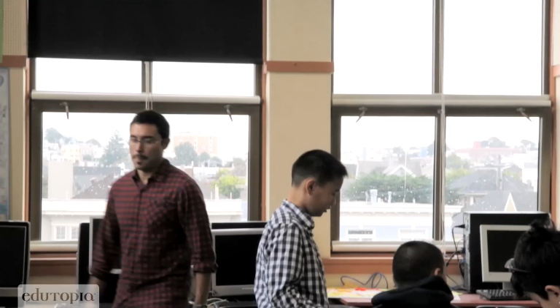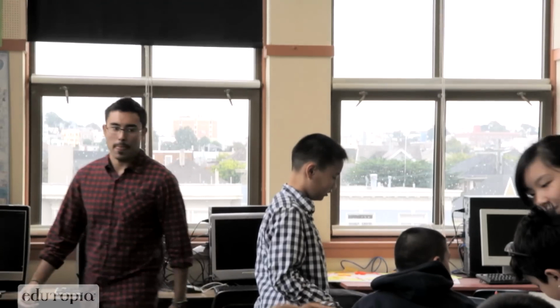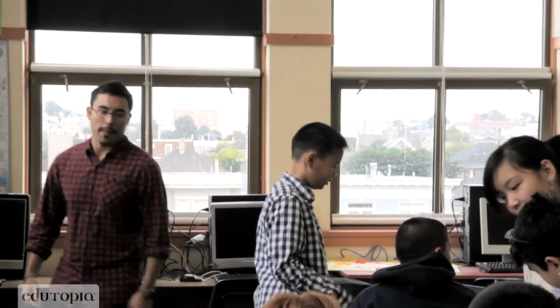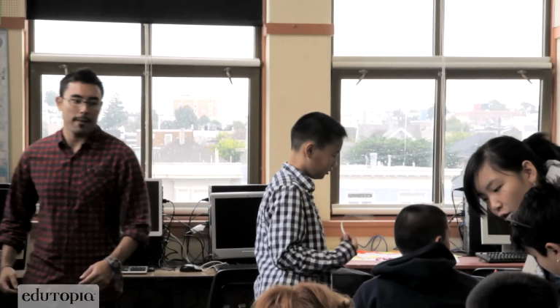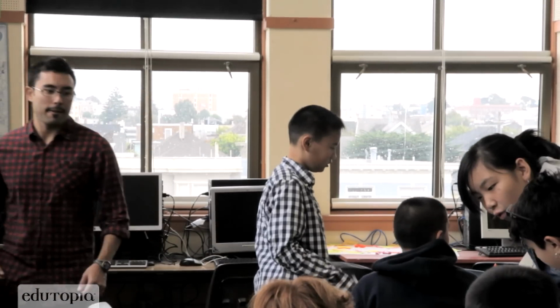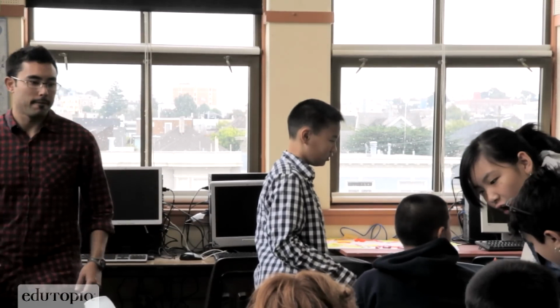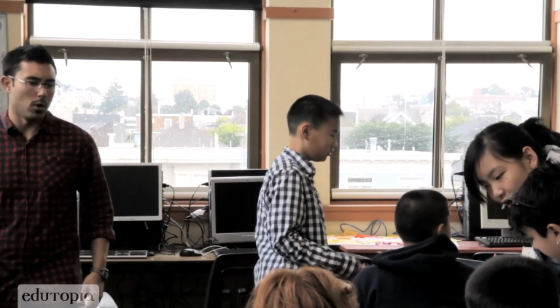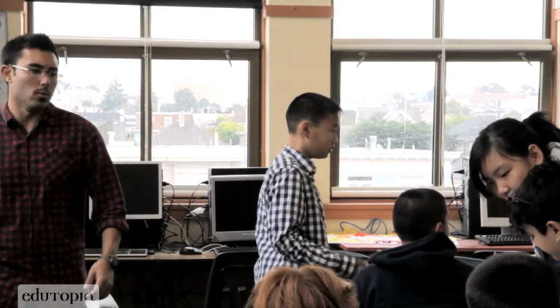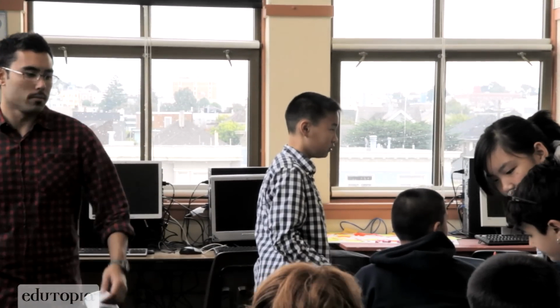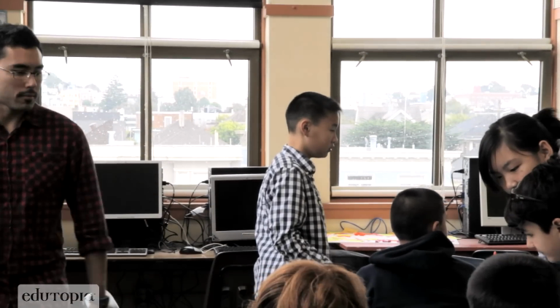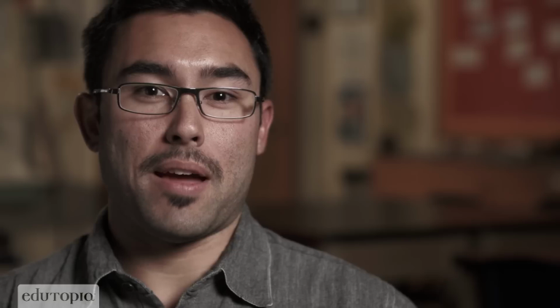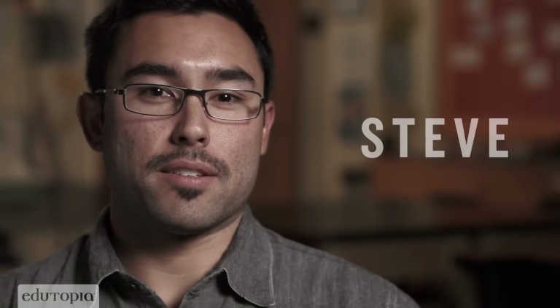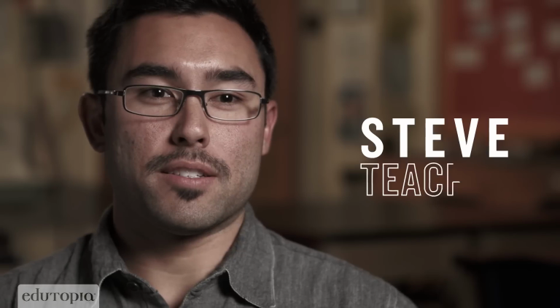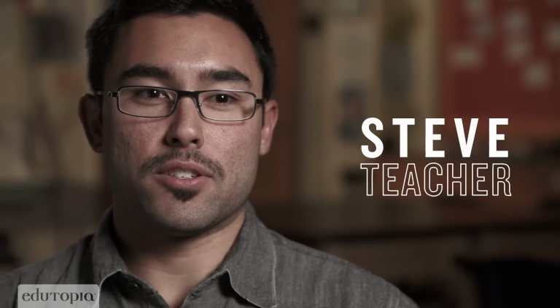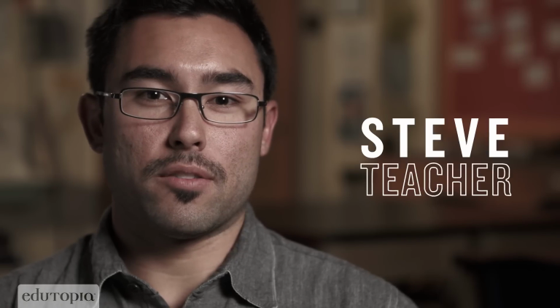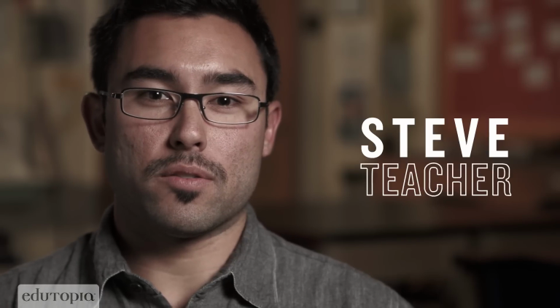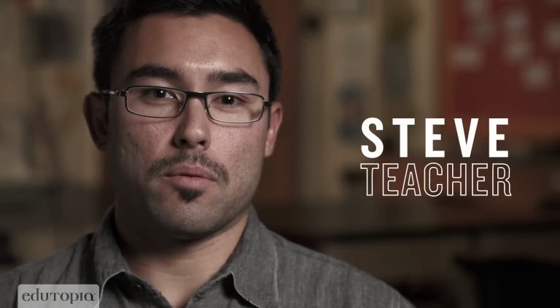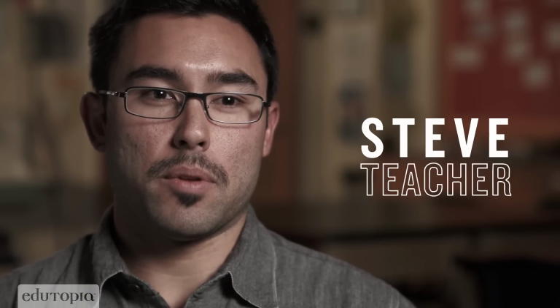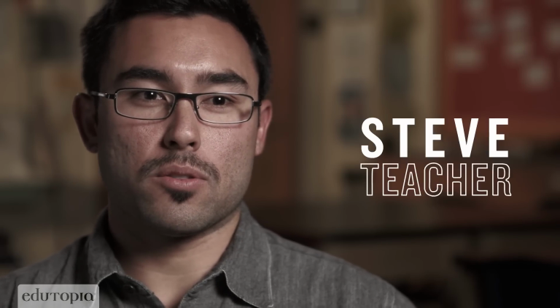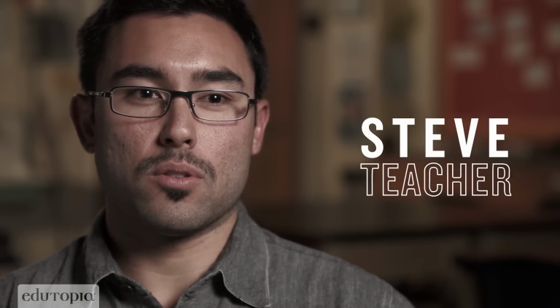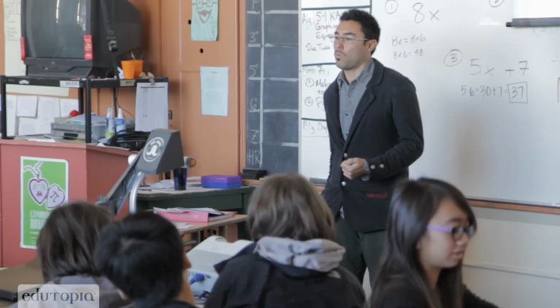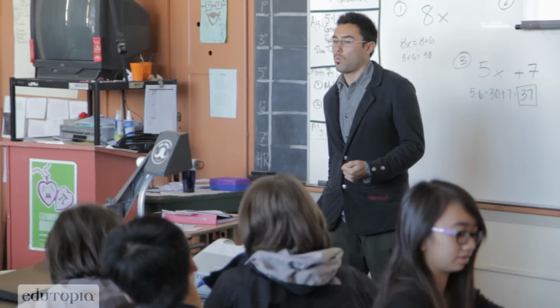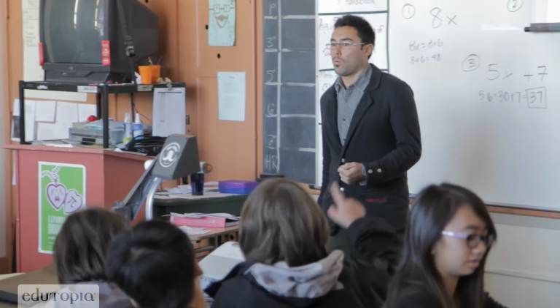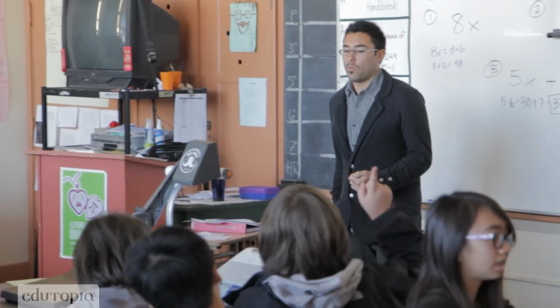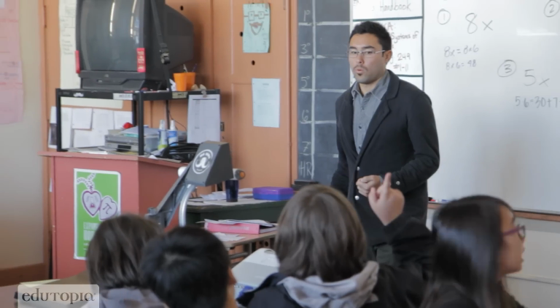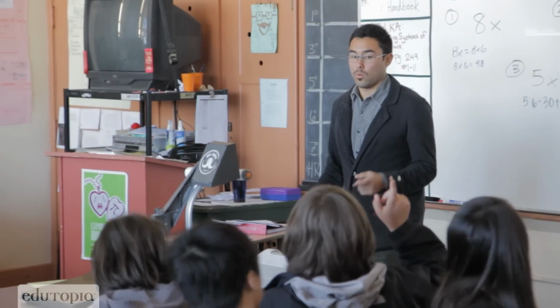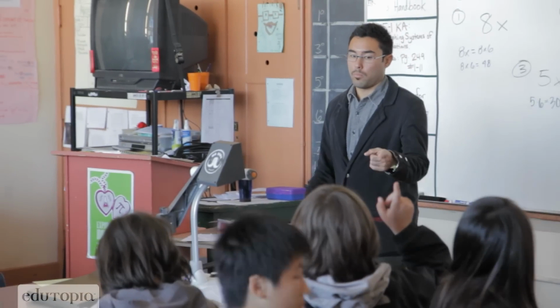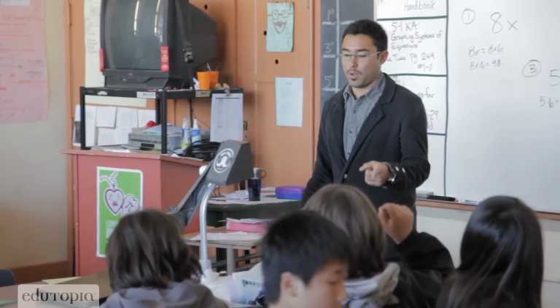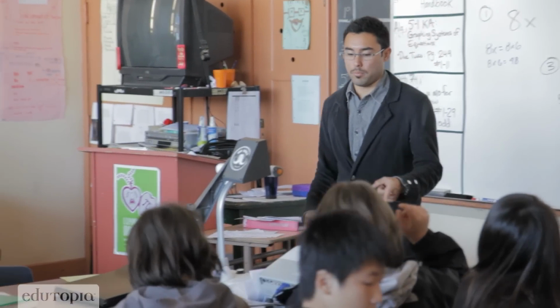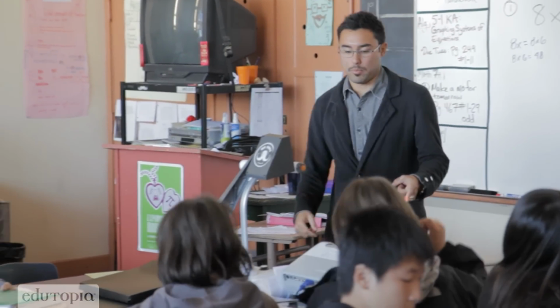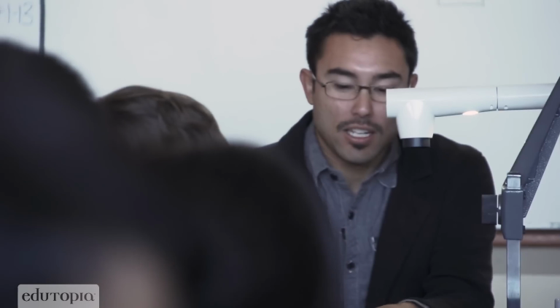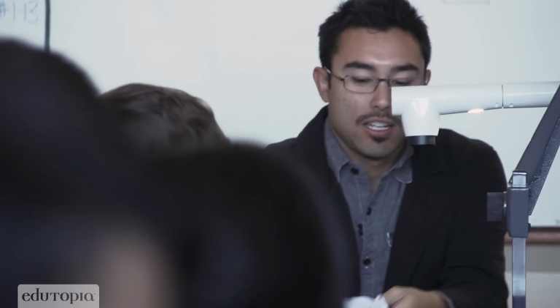My name is Steve Matys. I am a math and science teacher here at Roosevelt Middle School. I have been teaching for about seven years now.